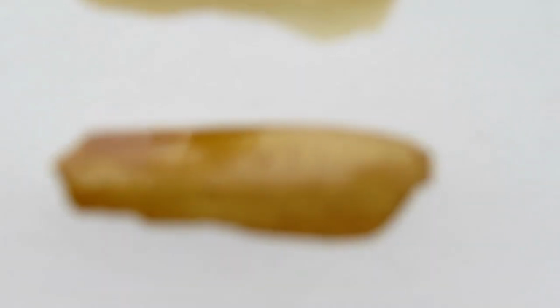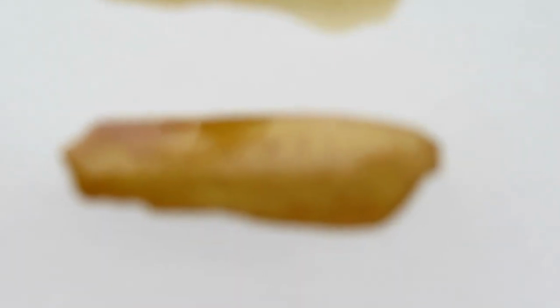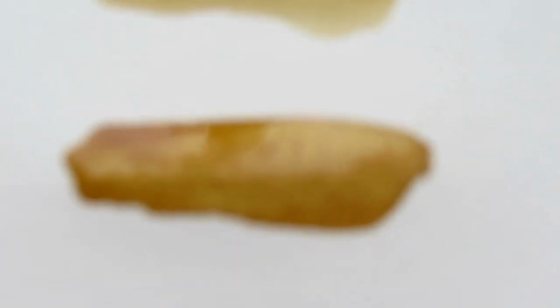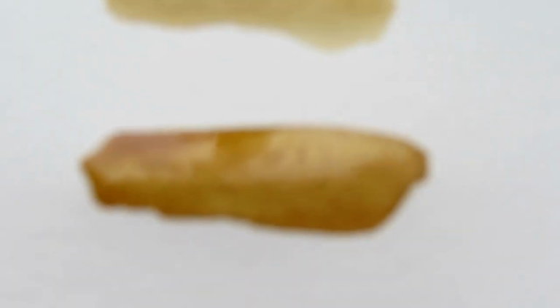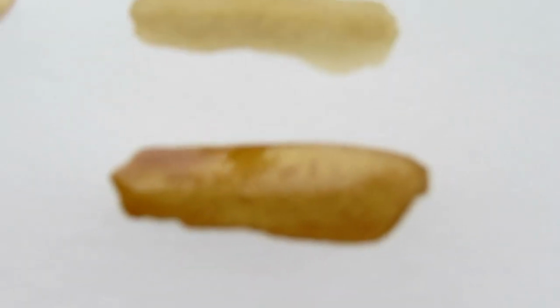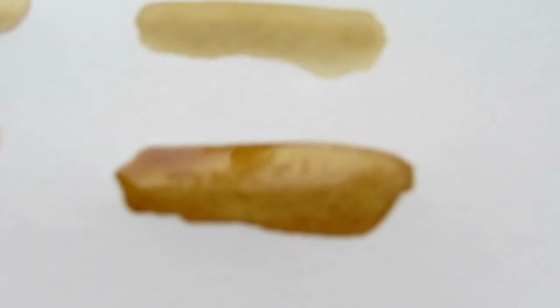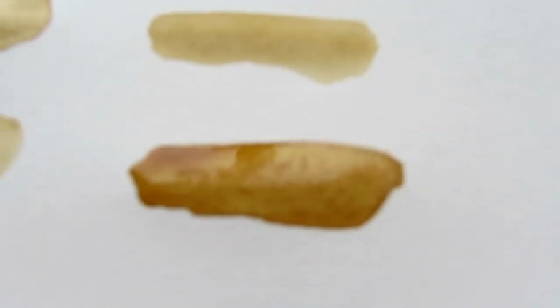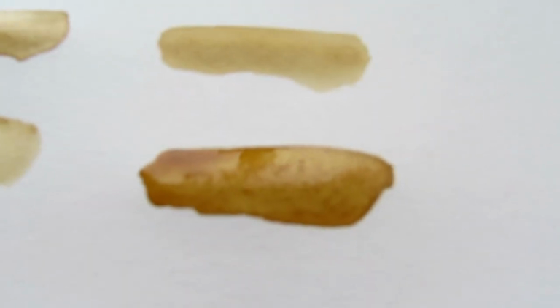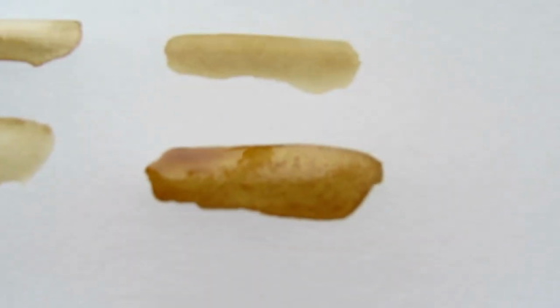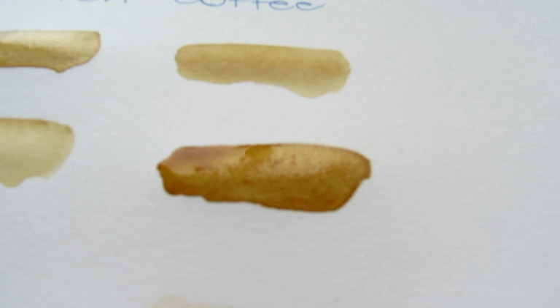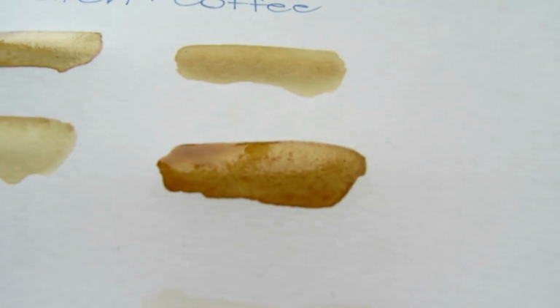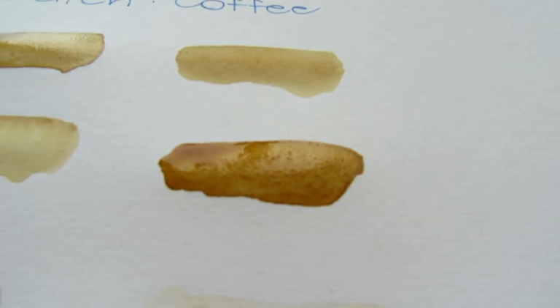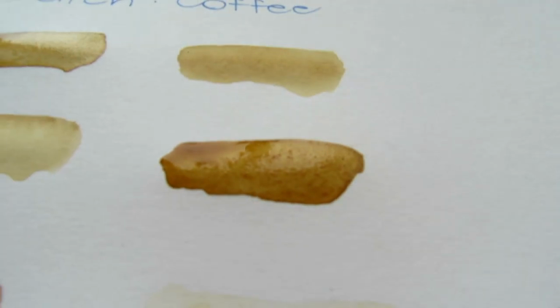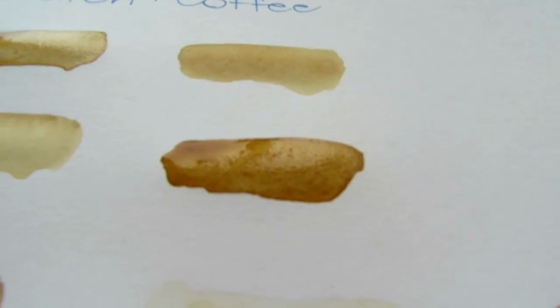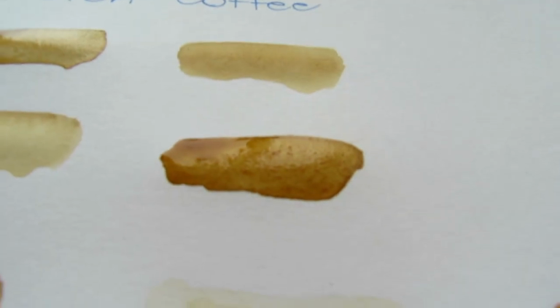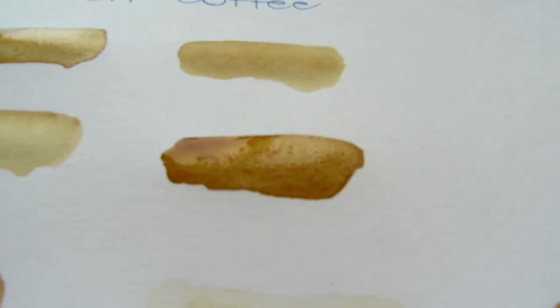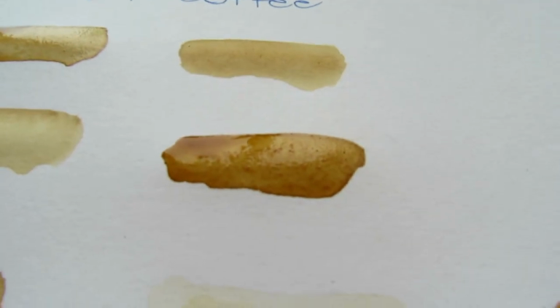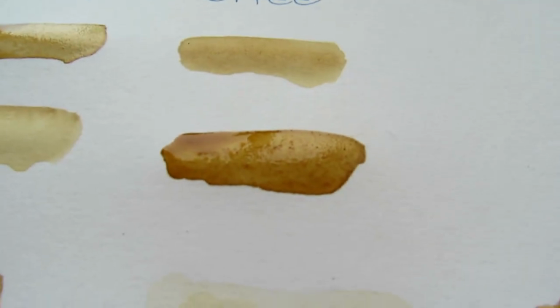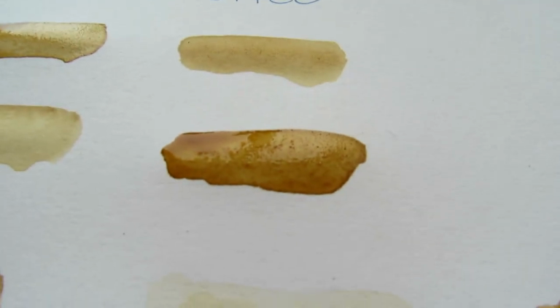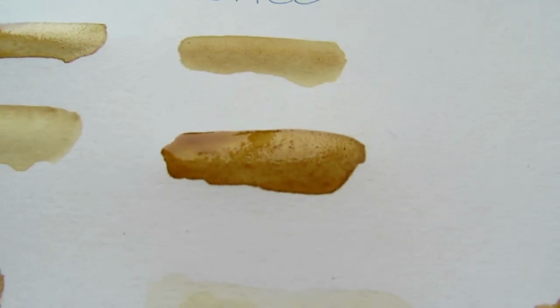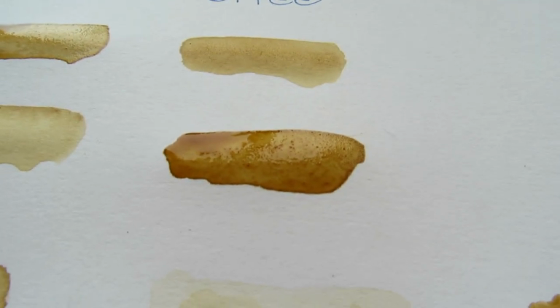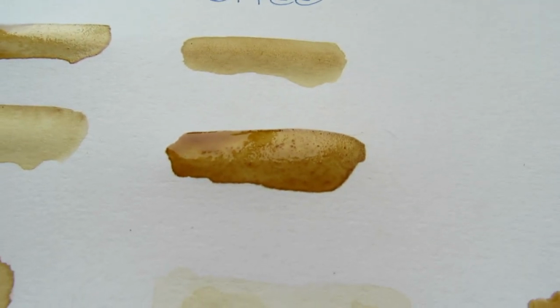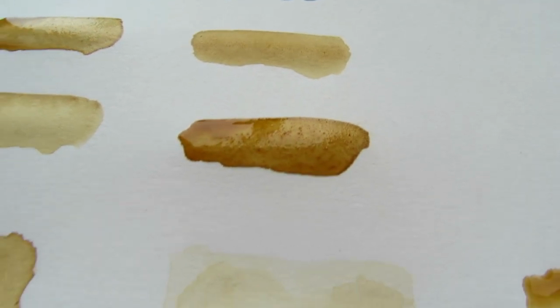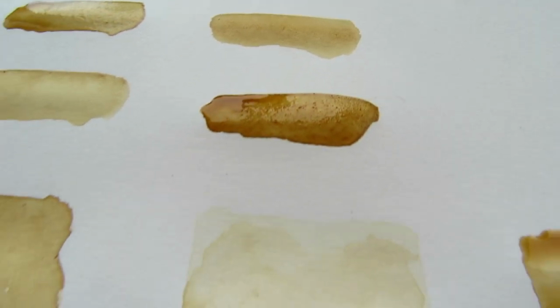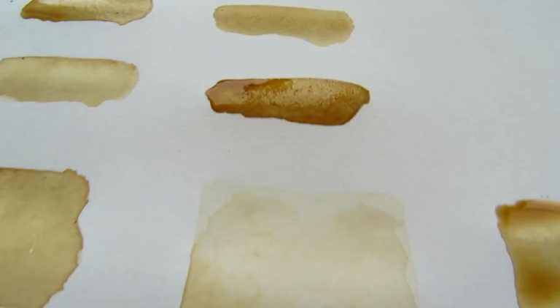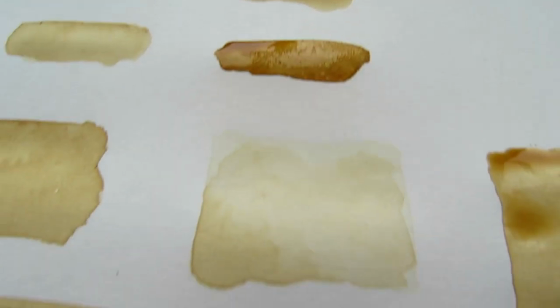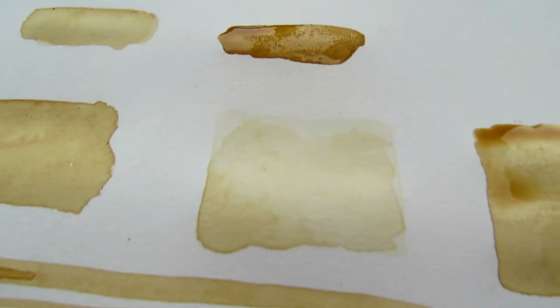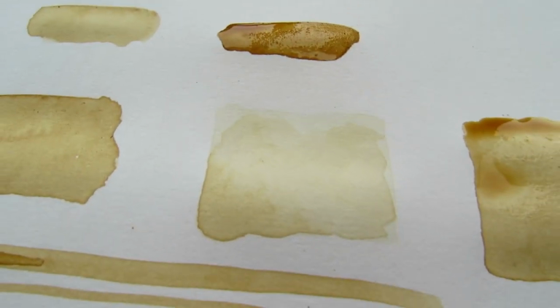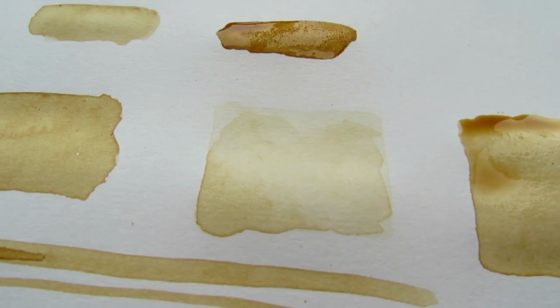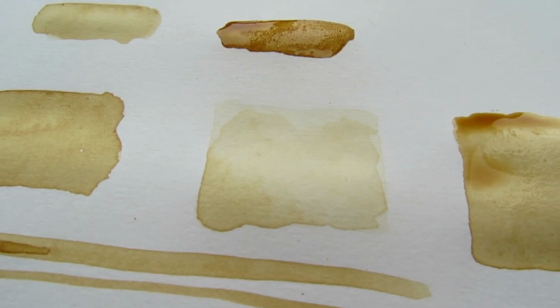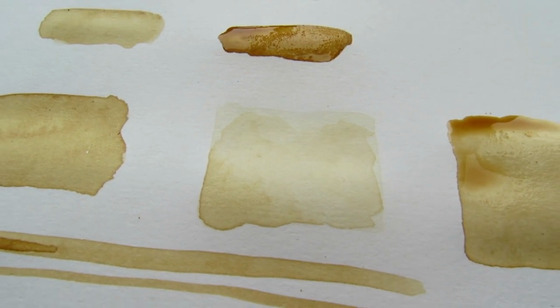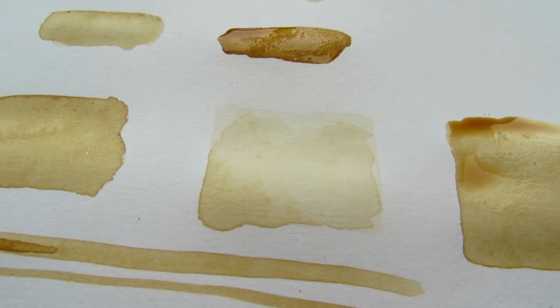Here is my darkest shade, and underneath it is my lightest shade.